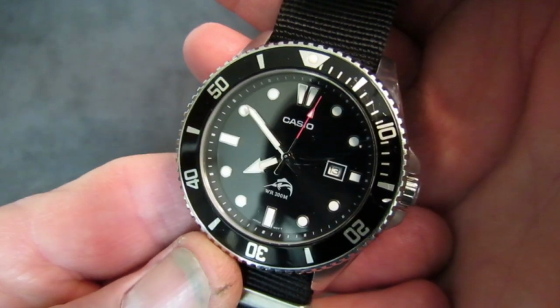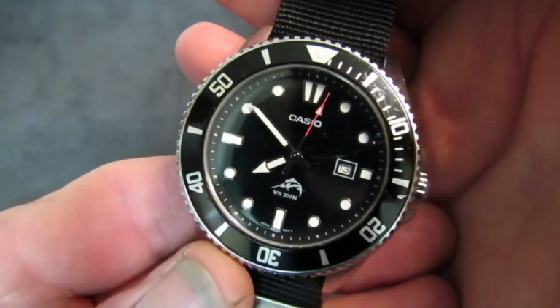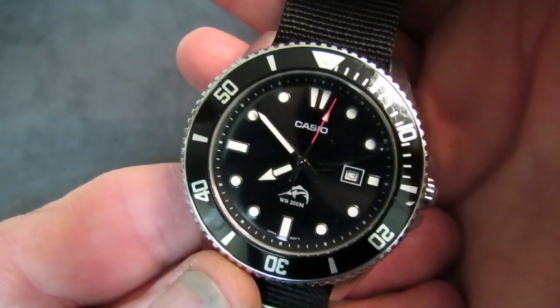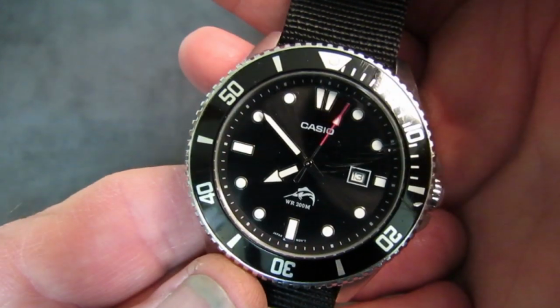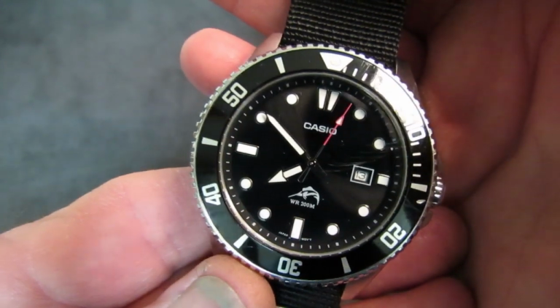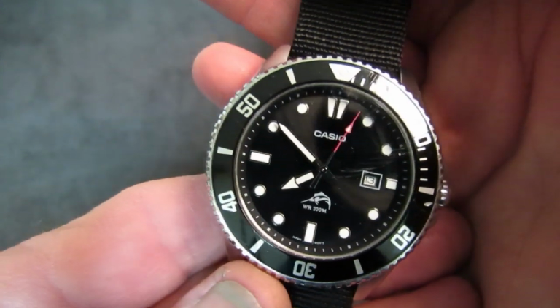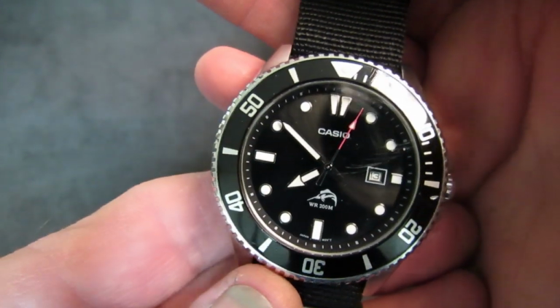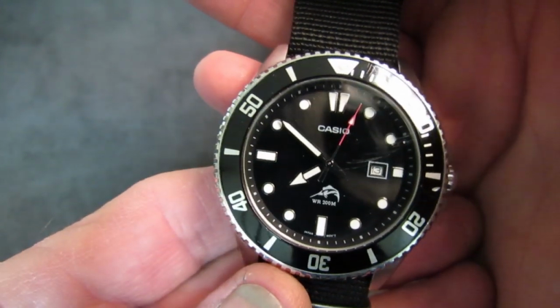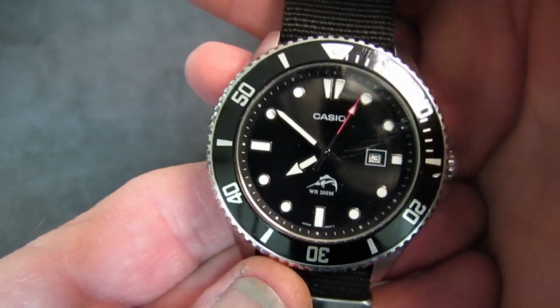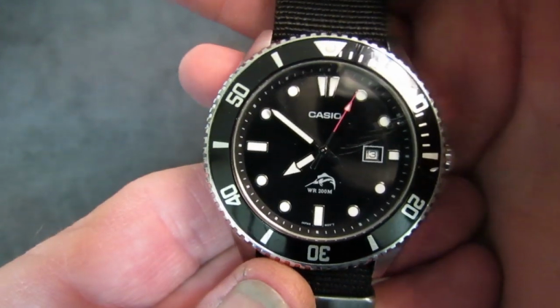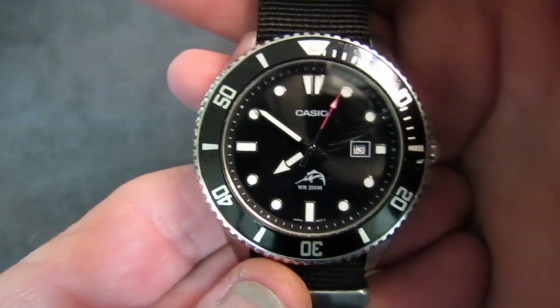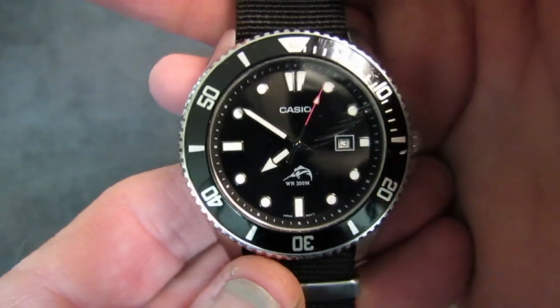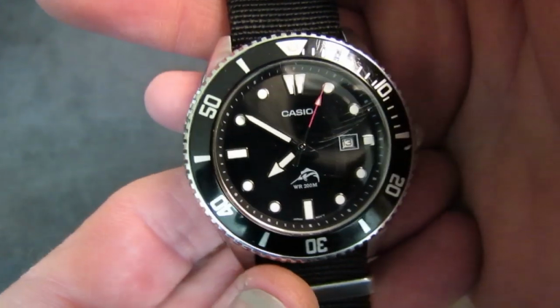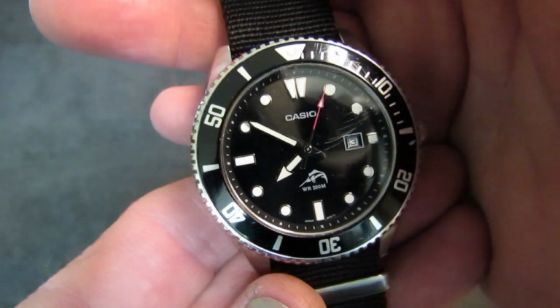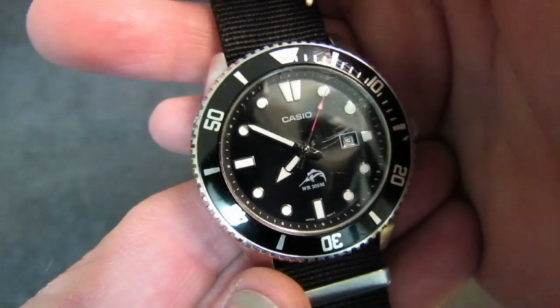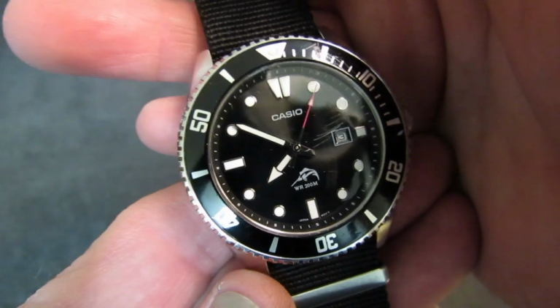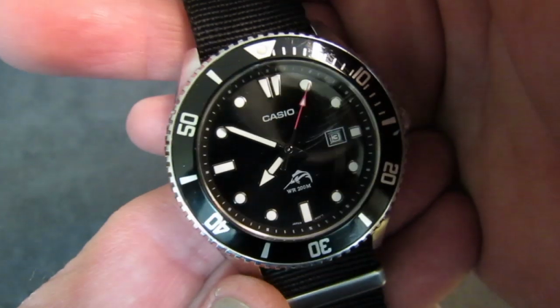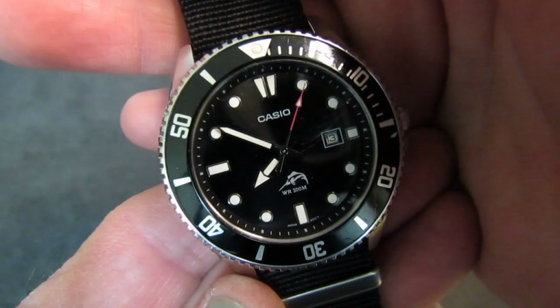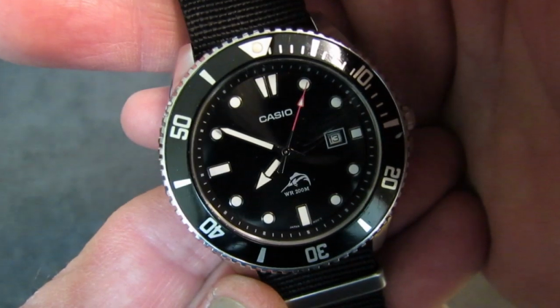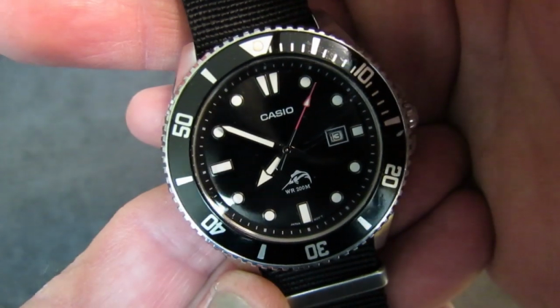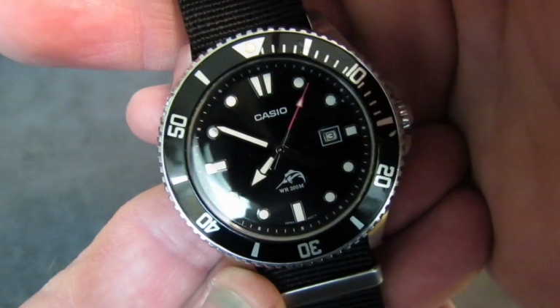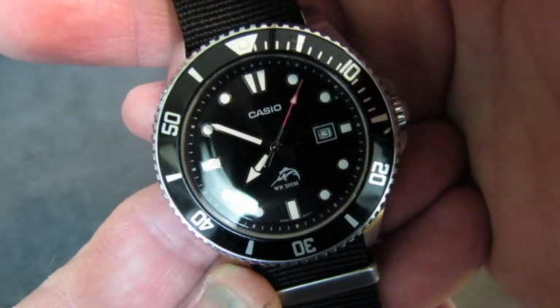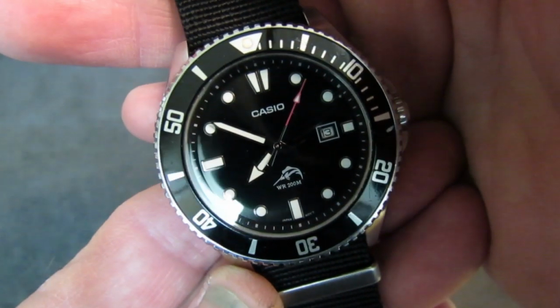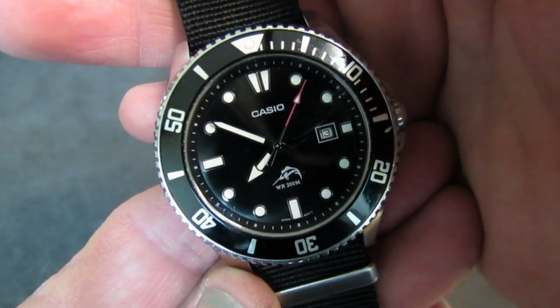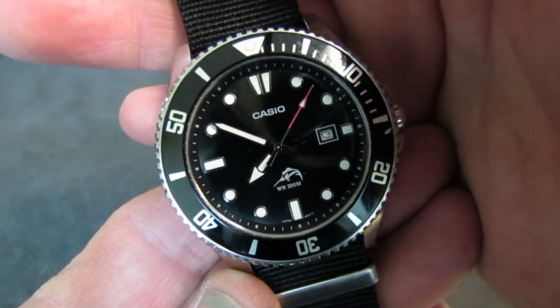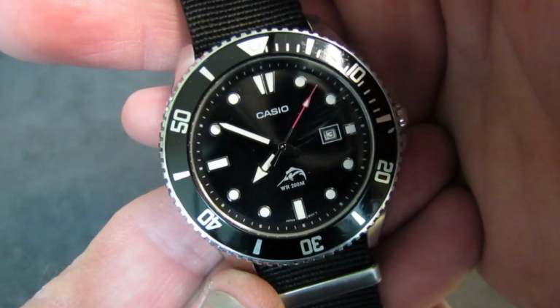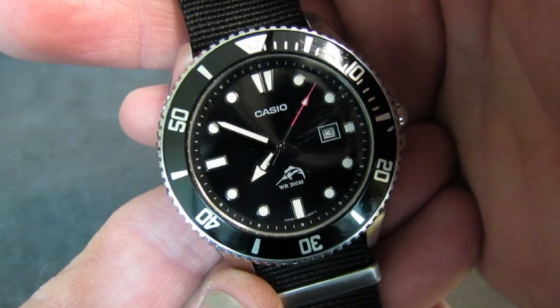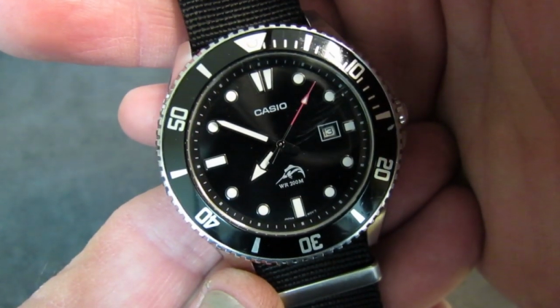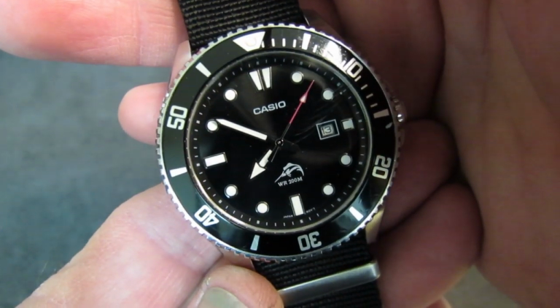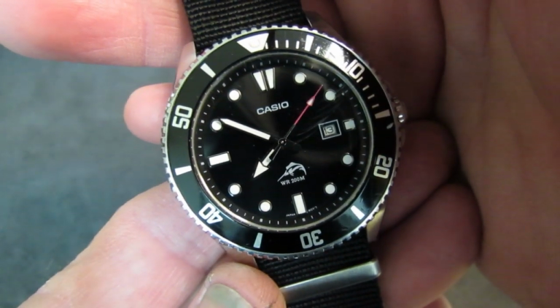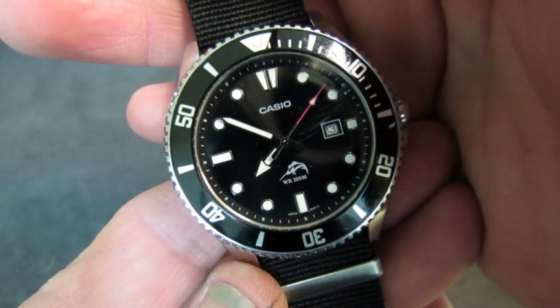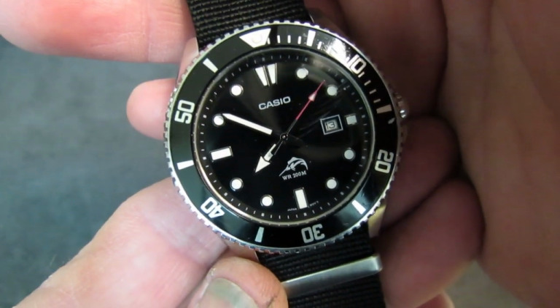Not bad for a $50 watch. That's right — the Duro is available now on Amazon, as of the recording of this video, for $46 with free shipping if you're a Prime member.